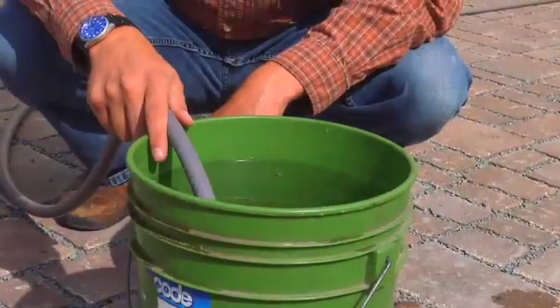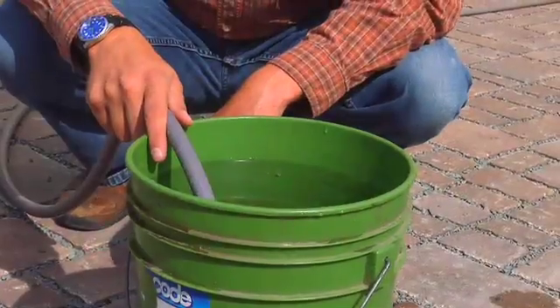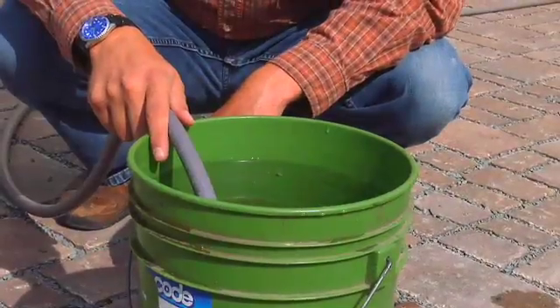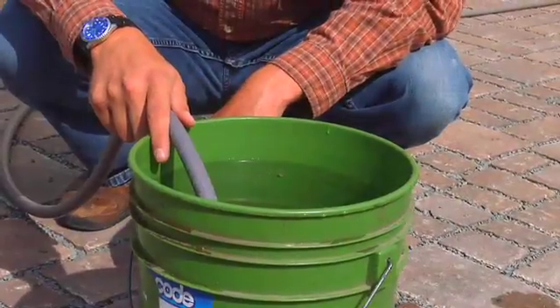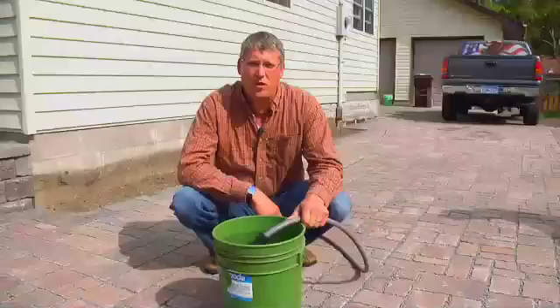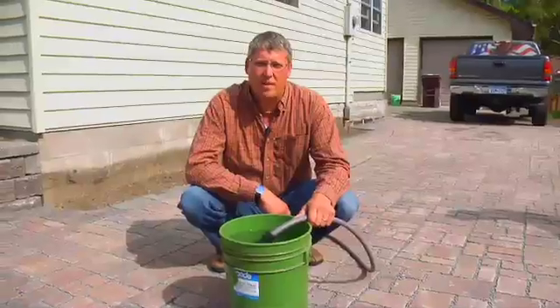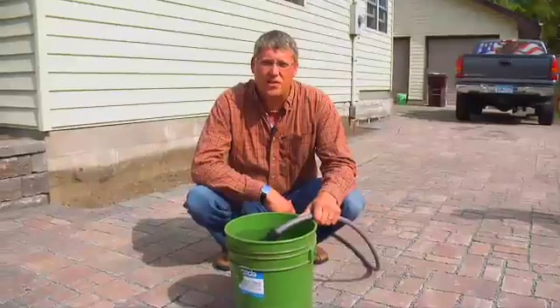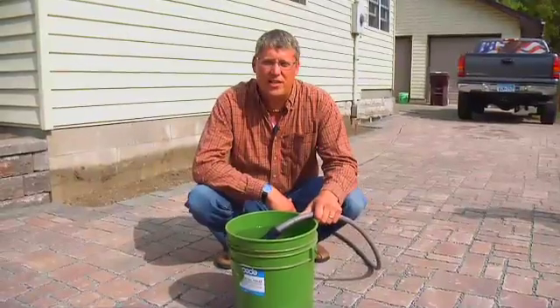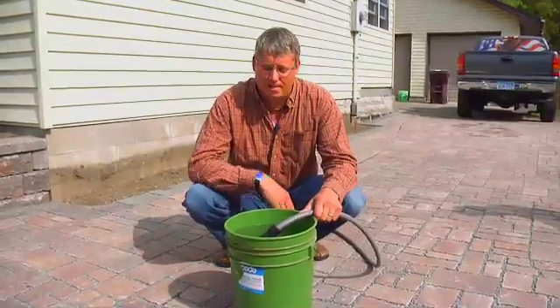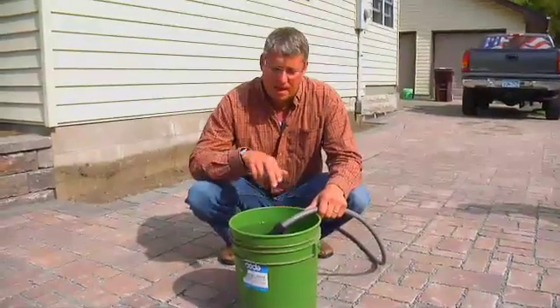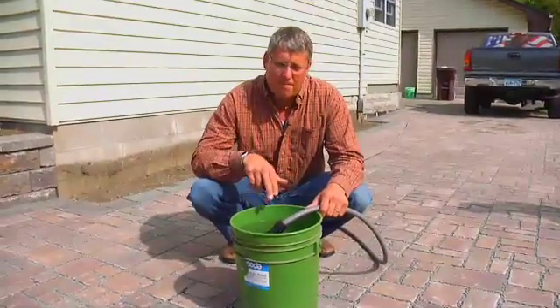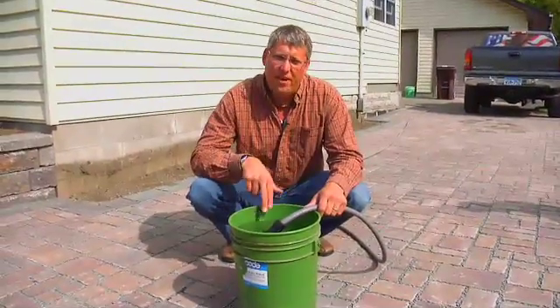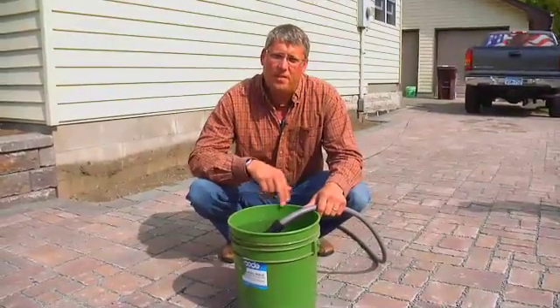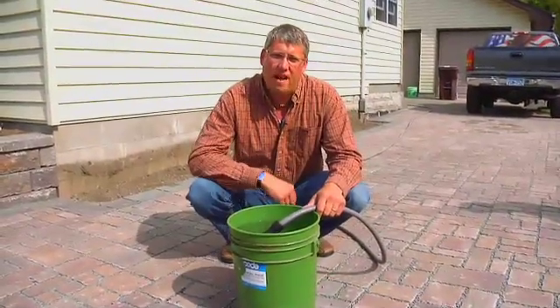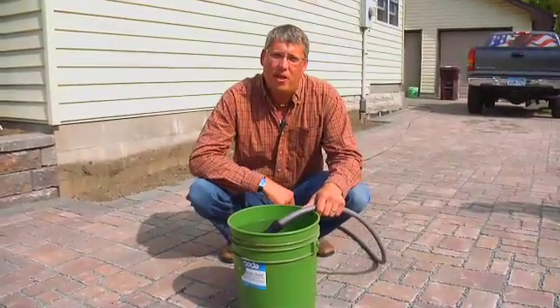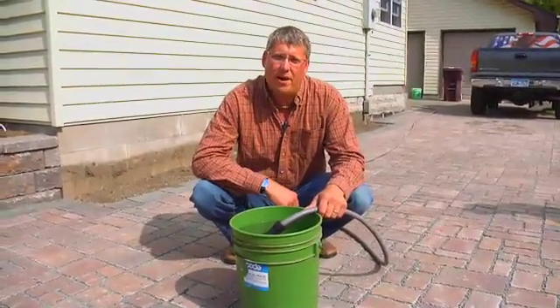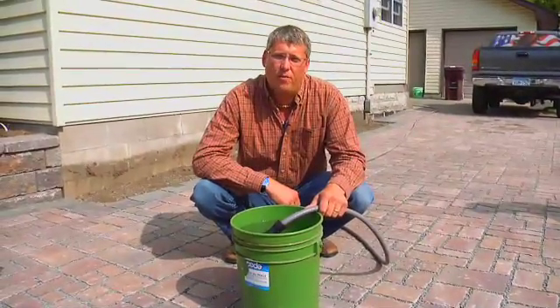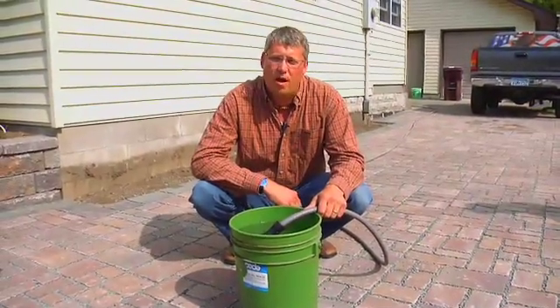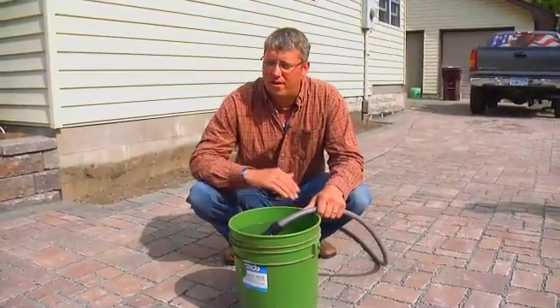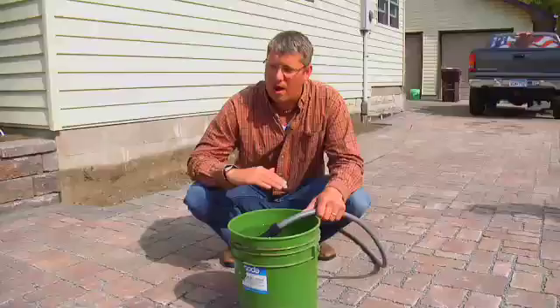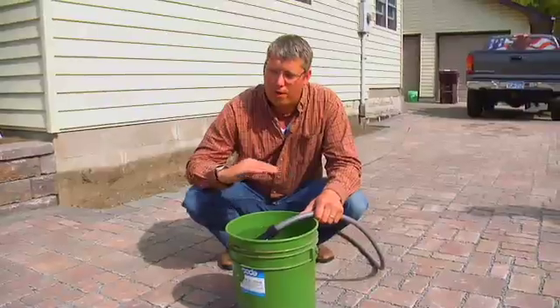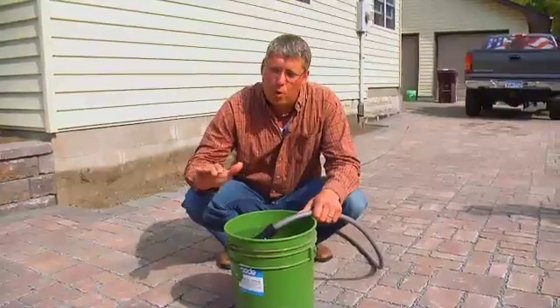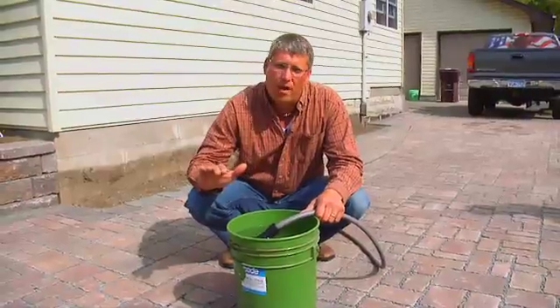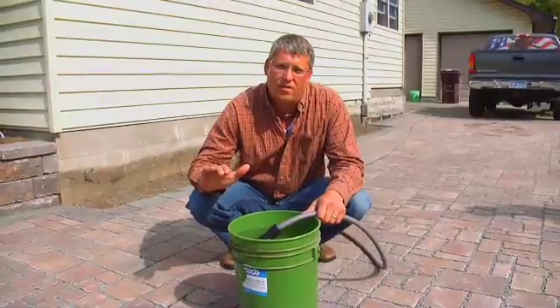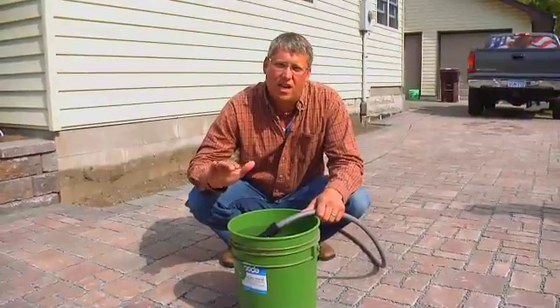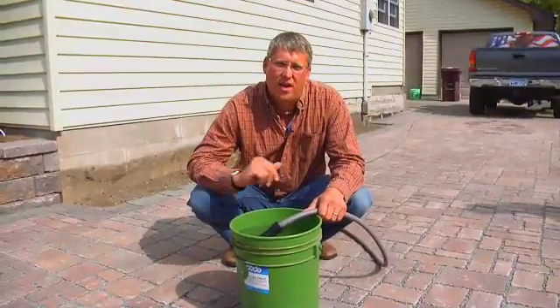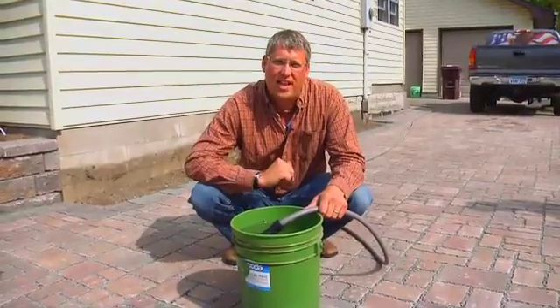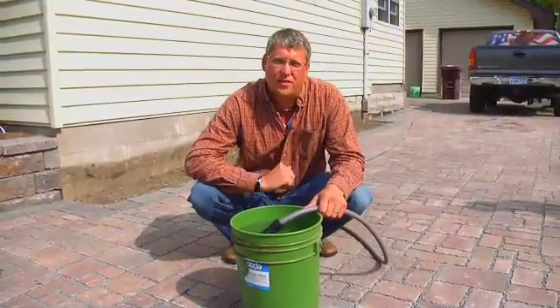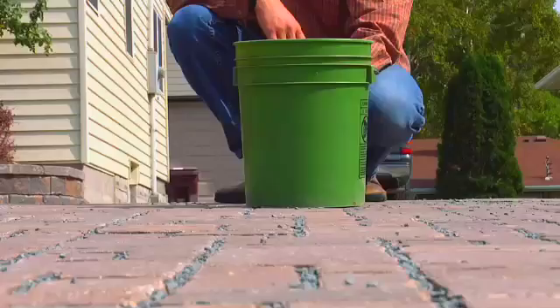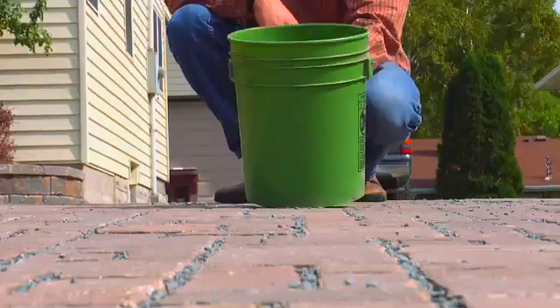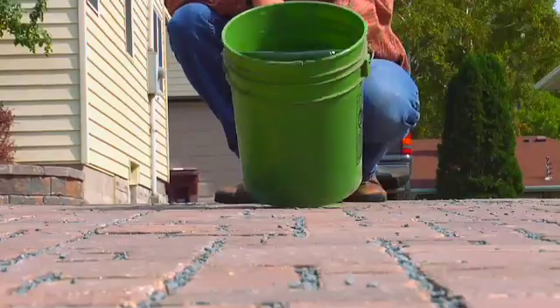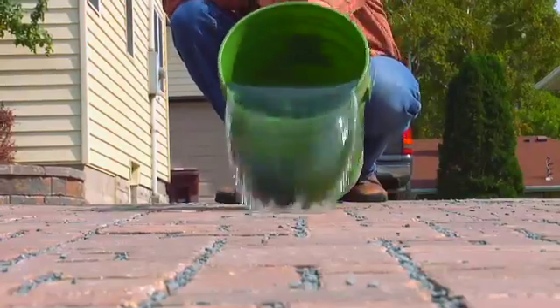Now it's time for a little demonstration. I'm filling up this five-gallon bucket of water, and we're going to pour it out and see how long it takes for the water to dissipate.